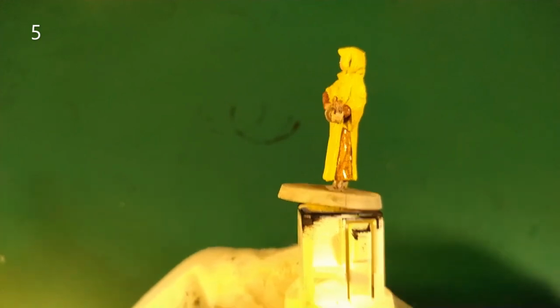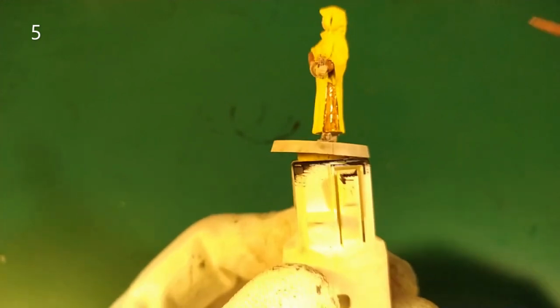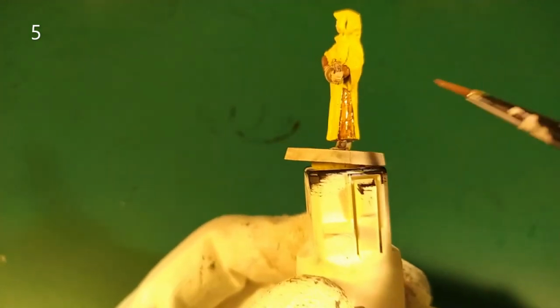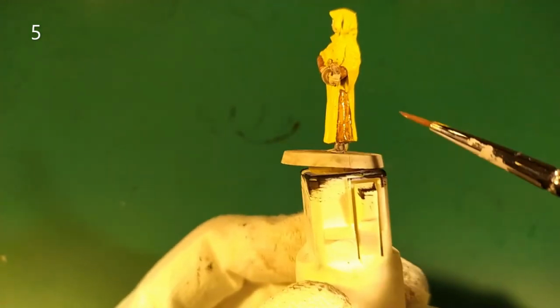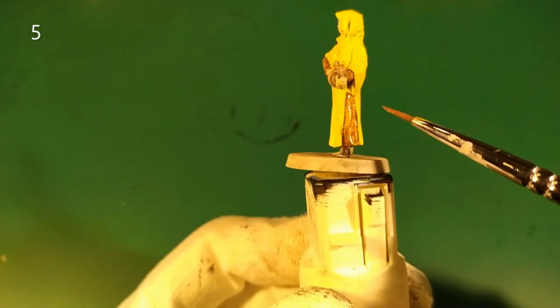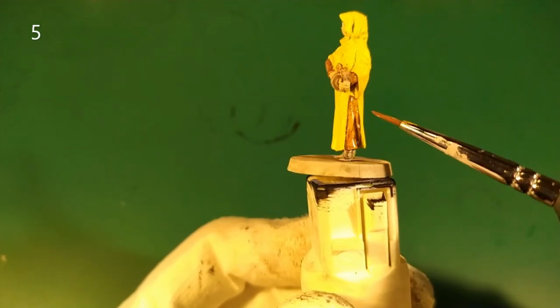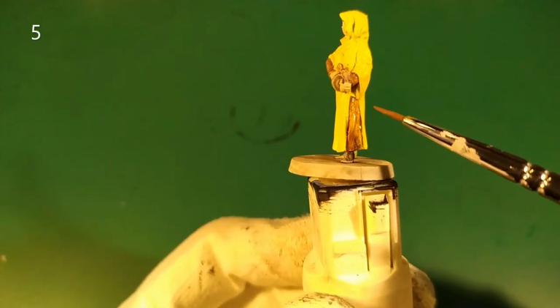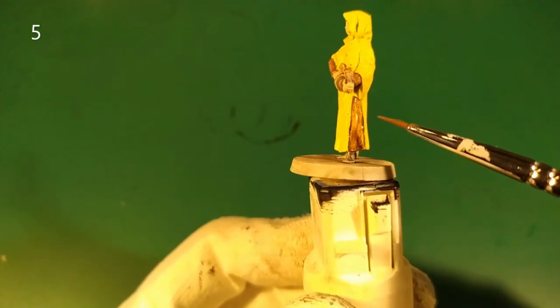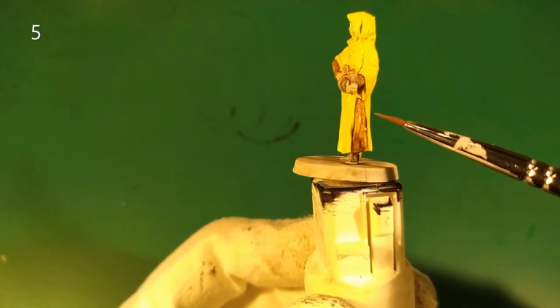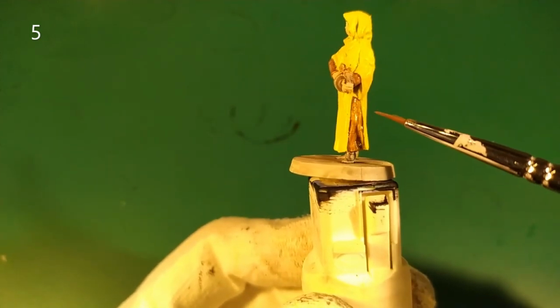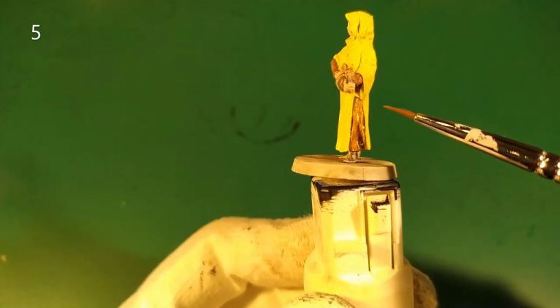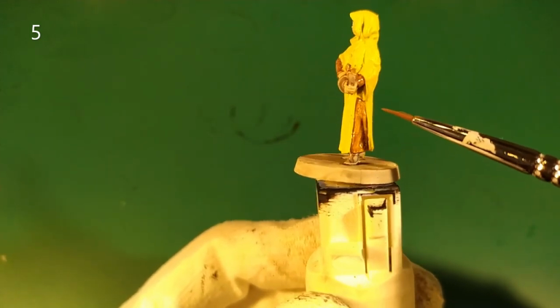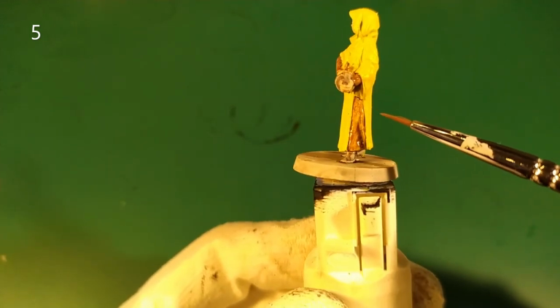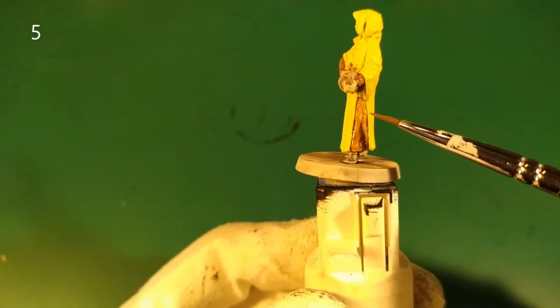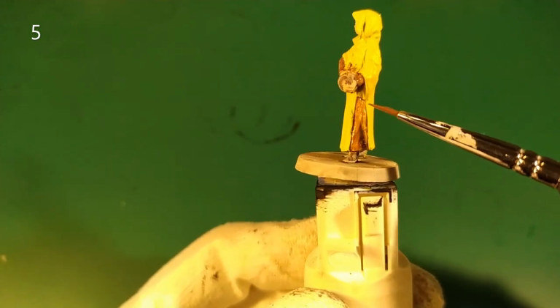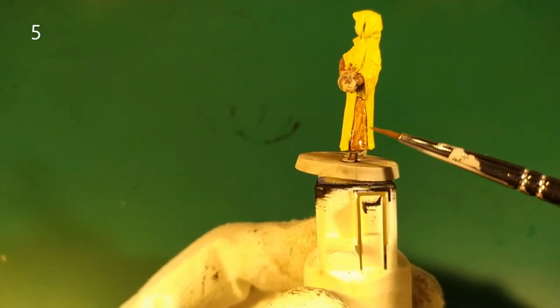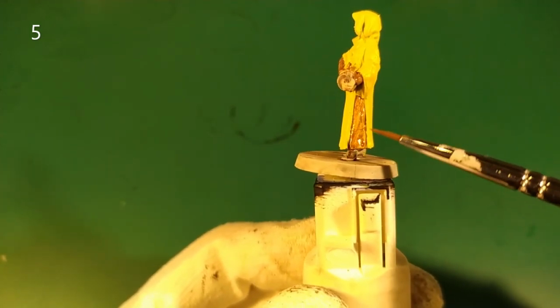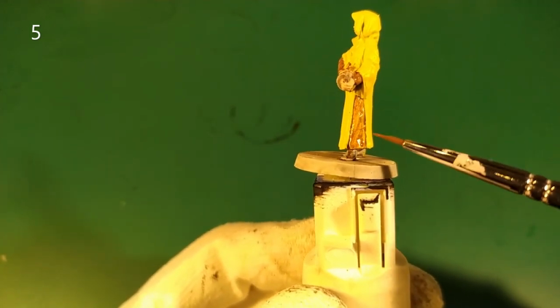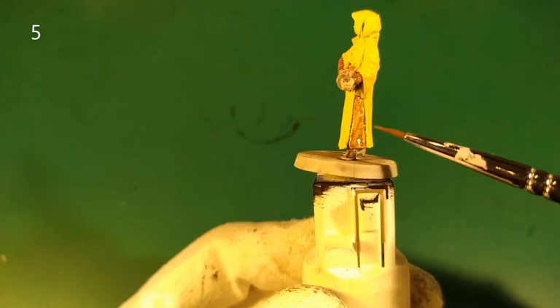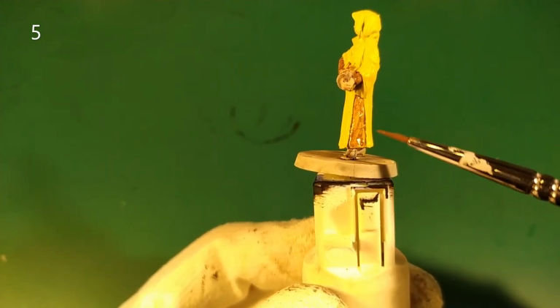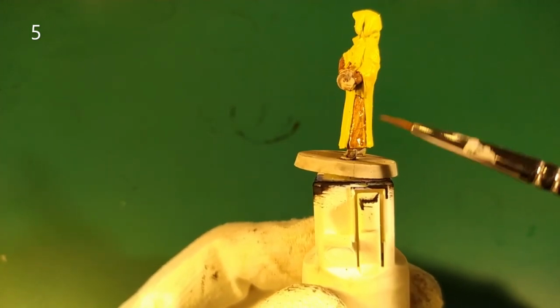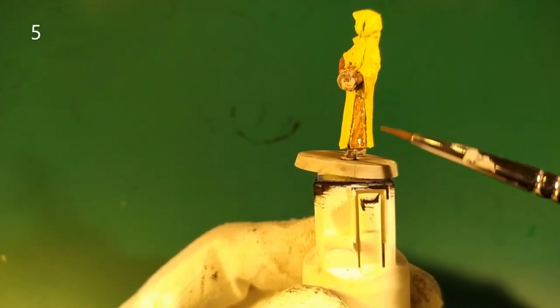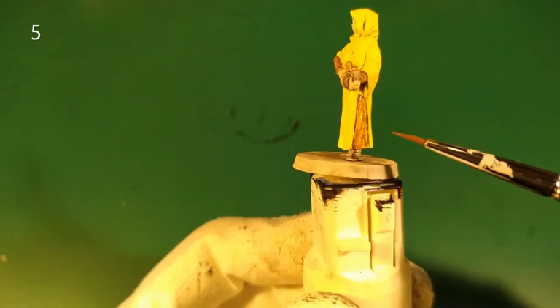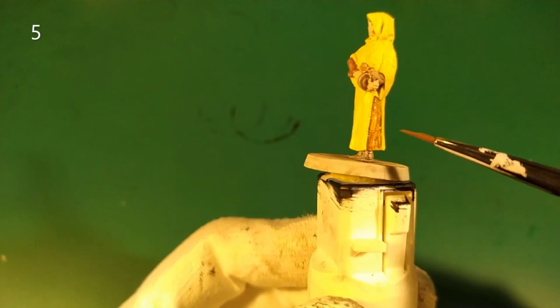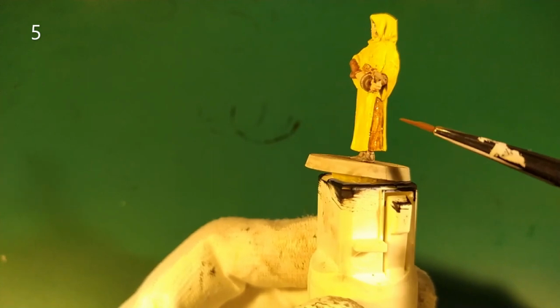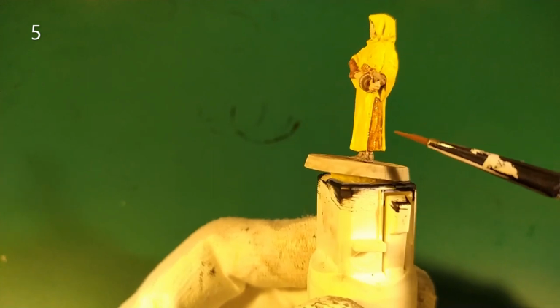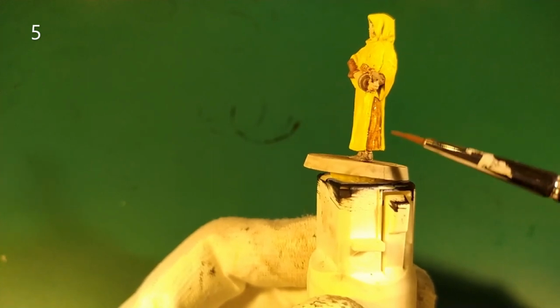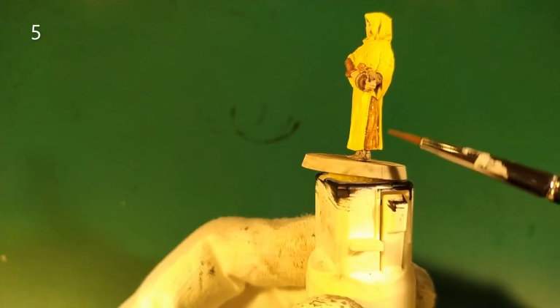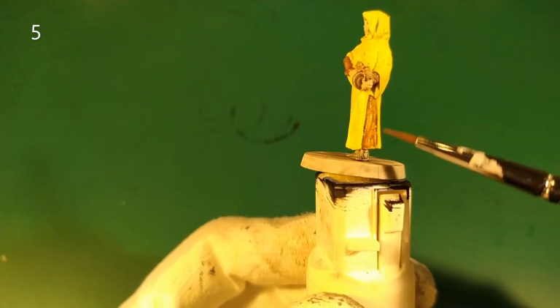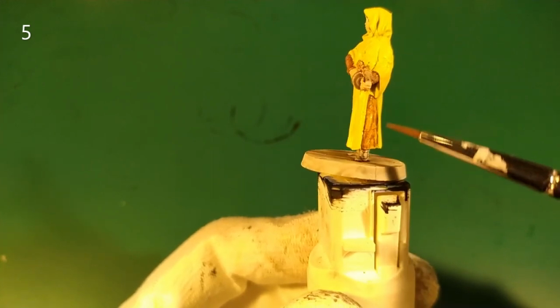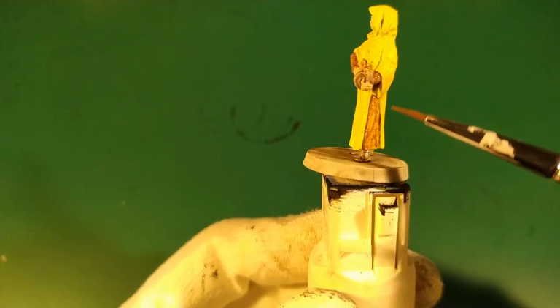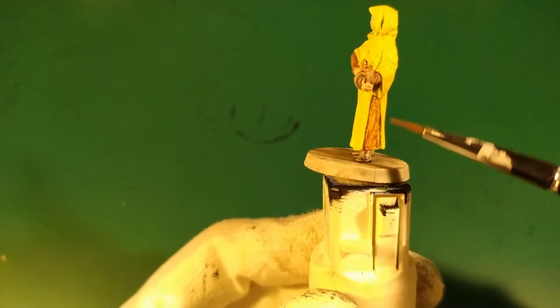We wait for this part to dry and then we apply a second layer.